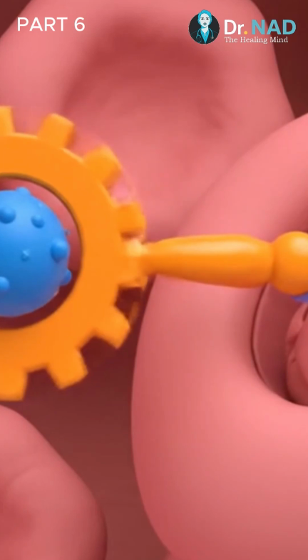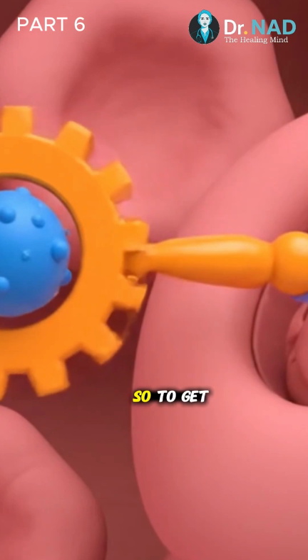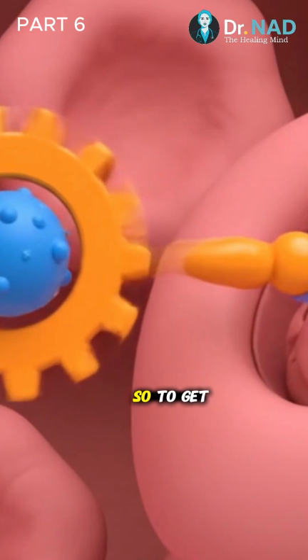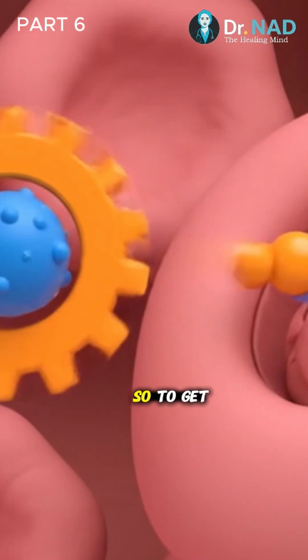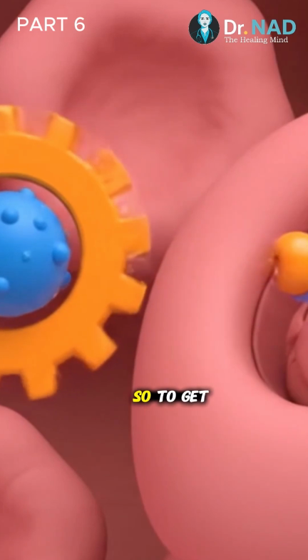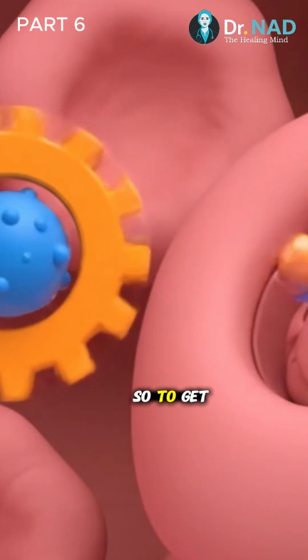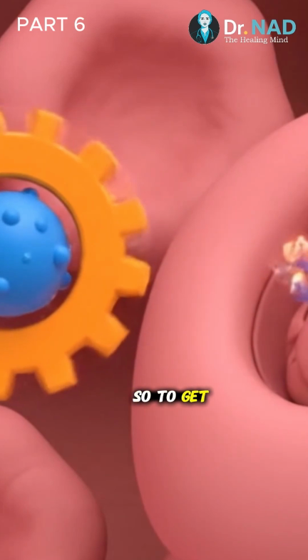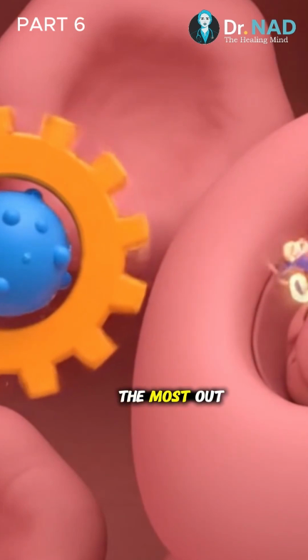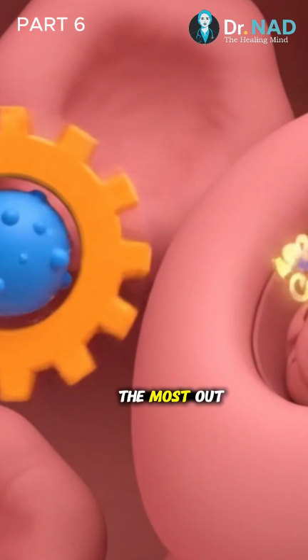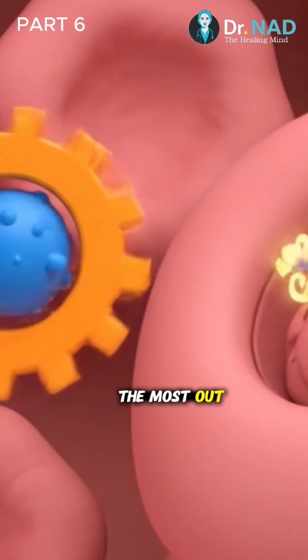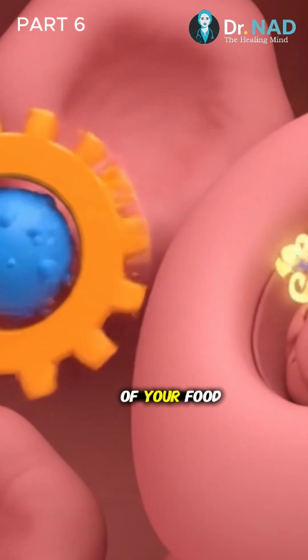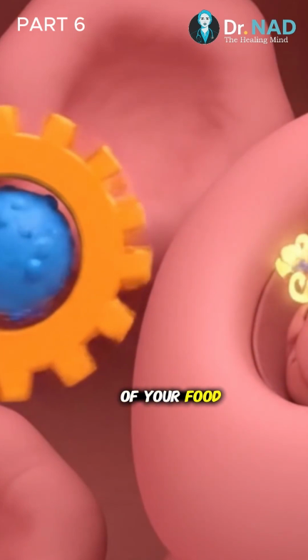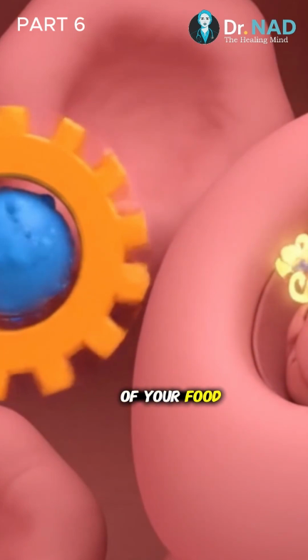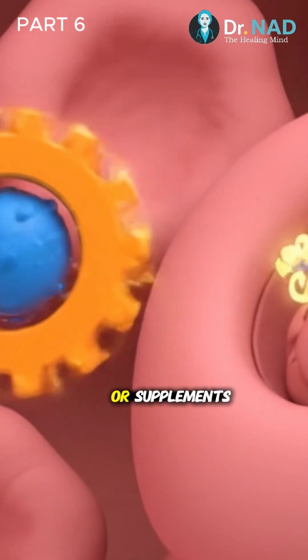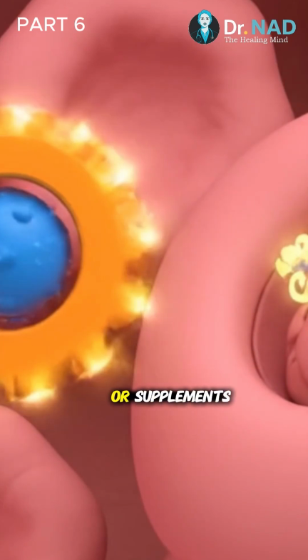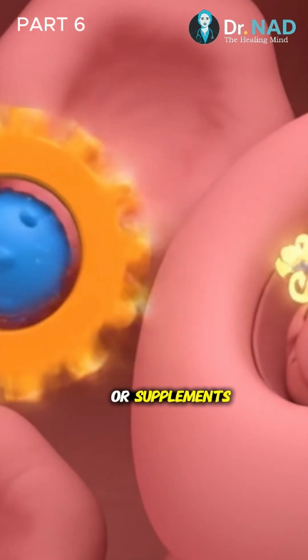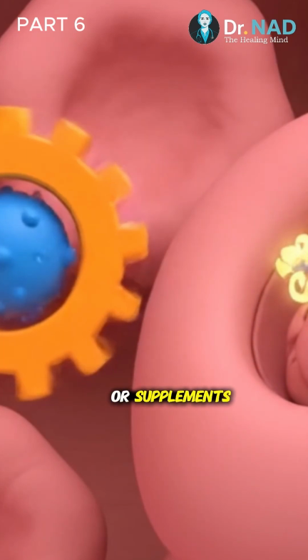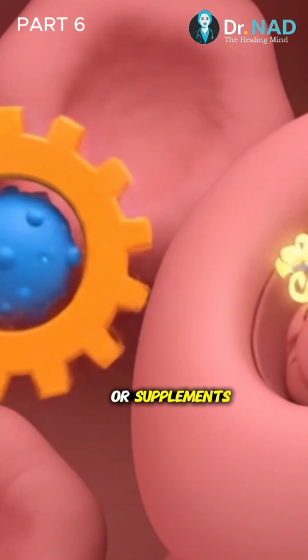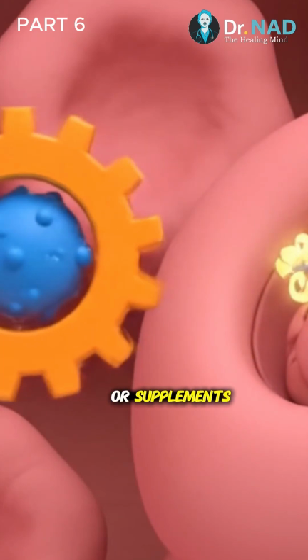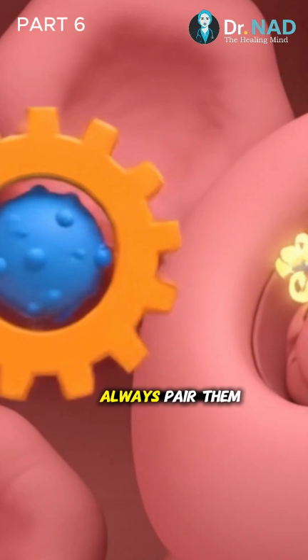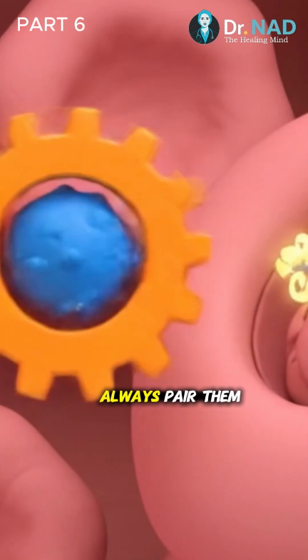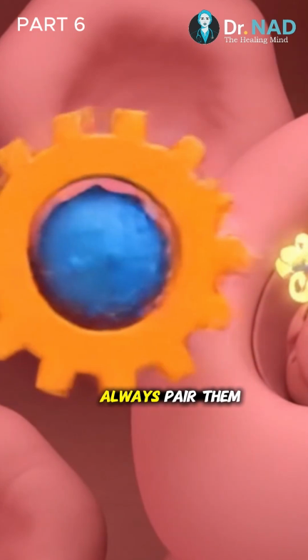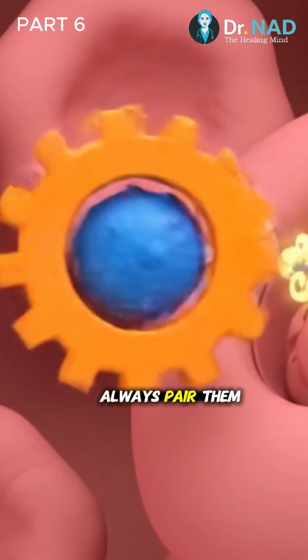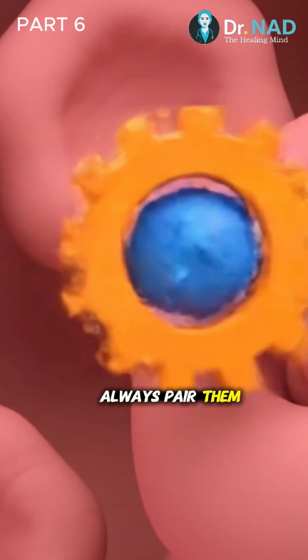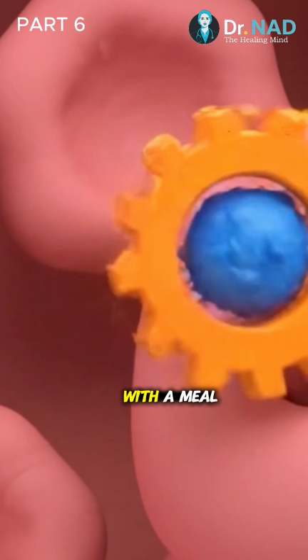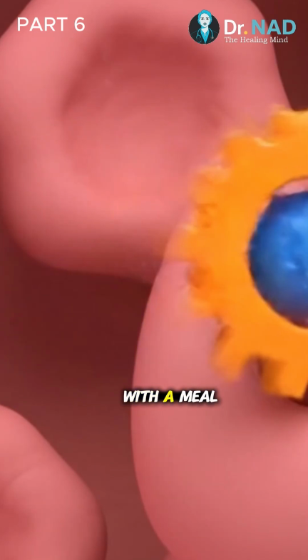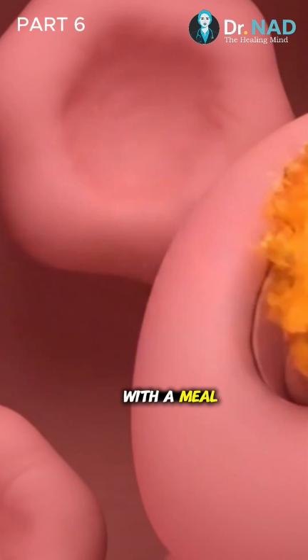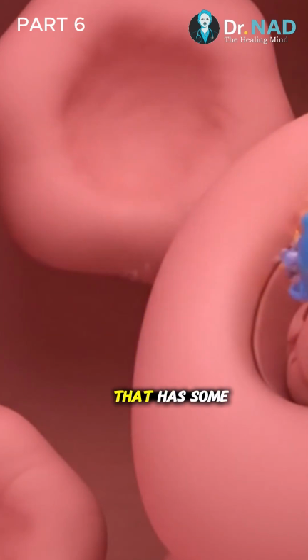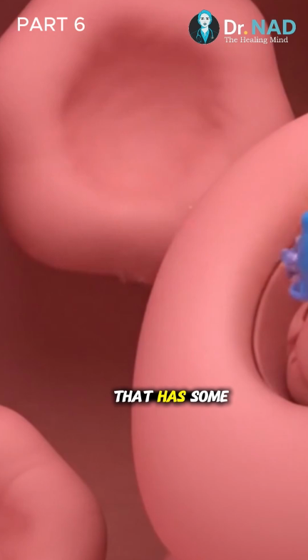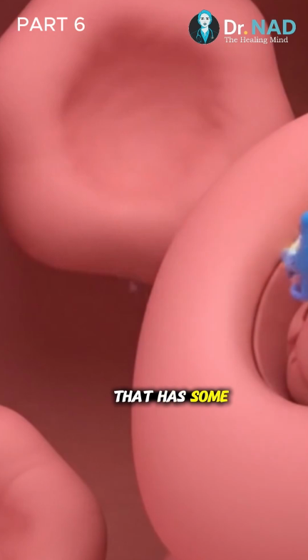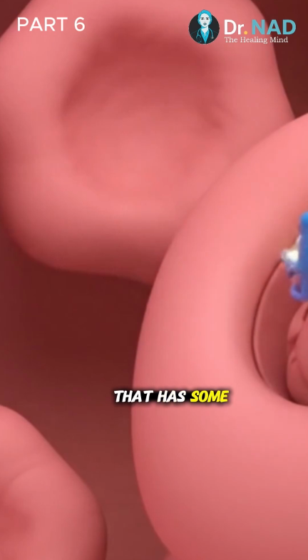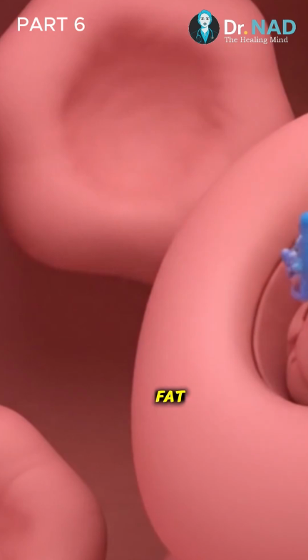So, to get the most out of your food or supplements, always pair them with a meal that has some fat.